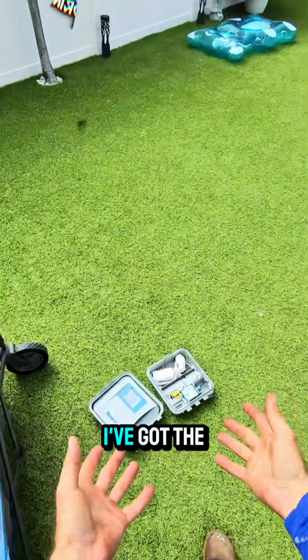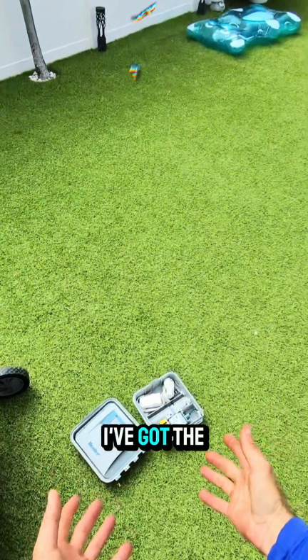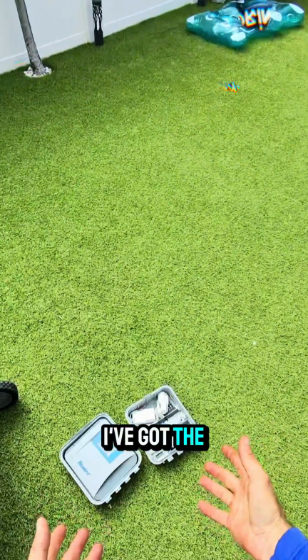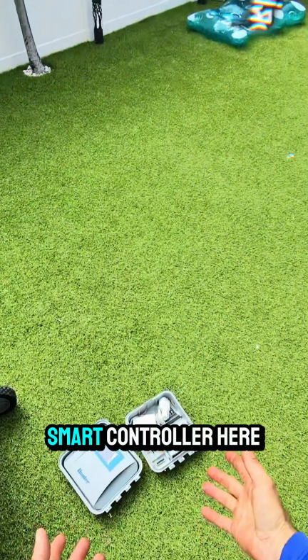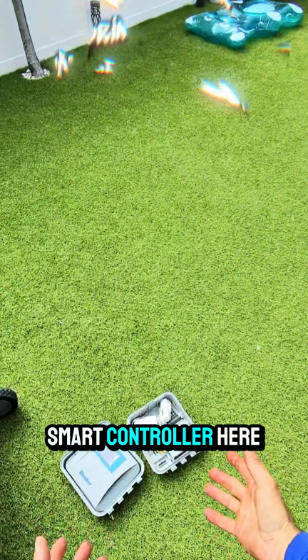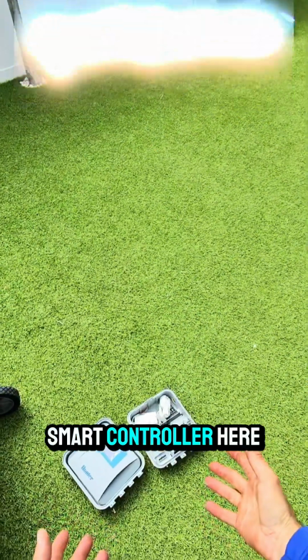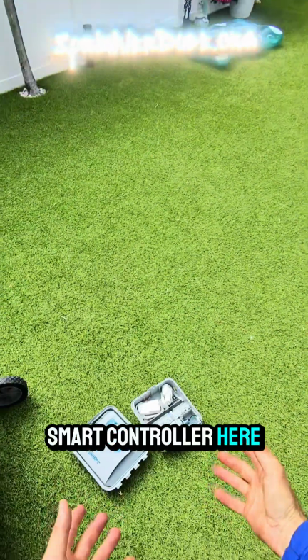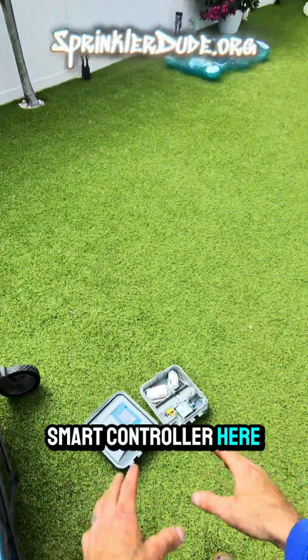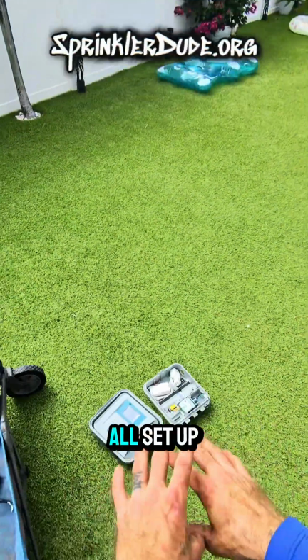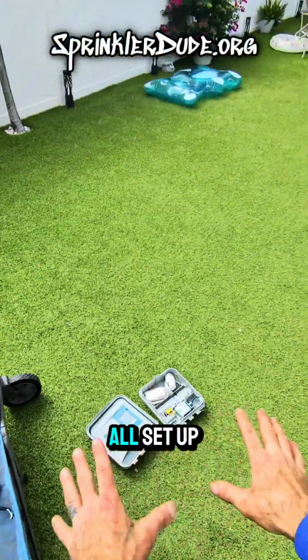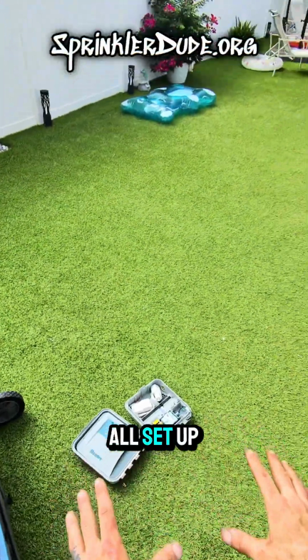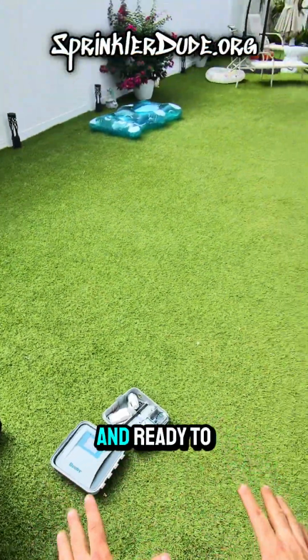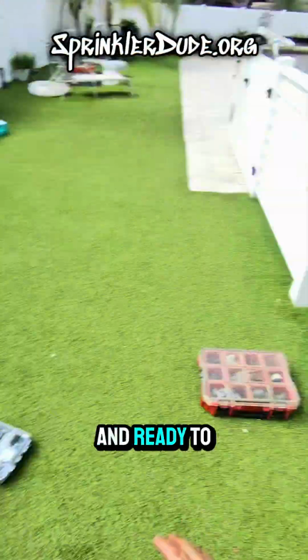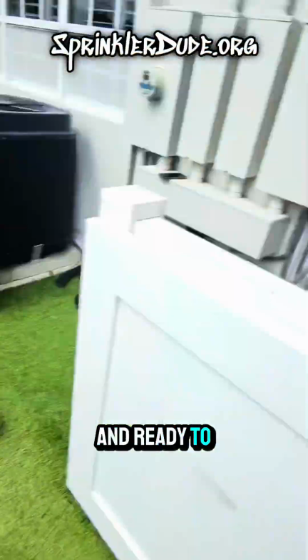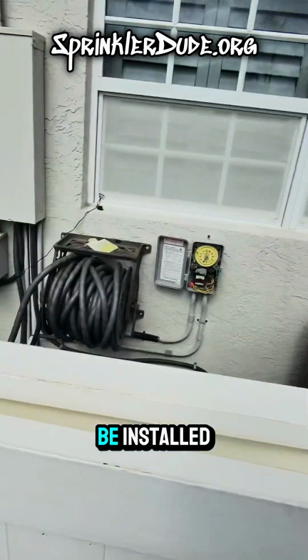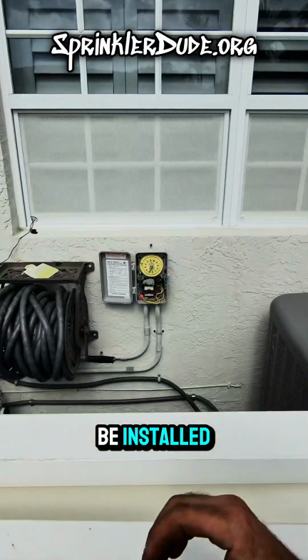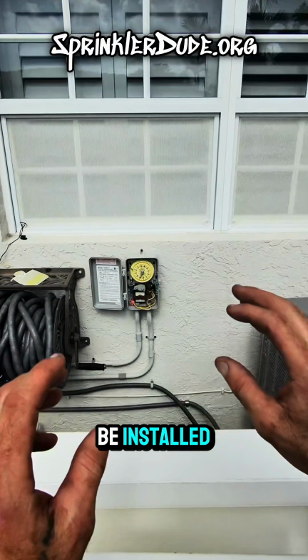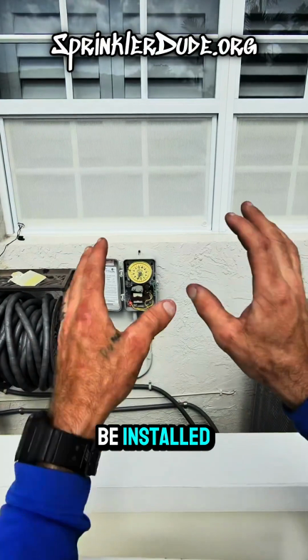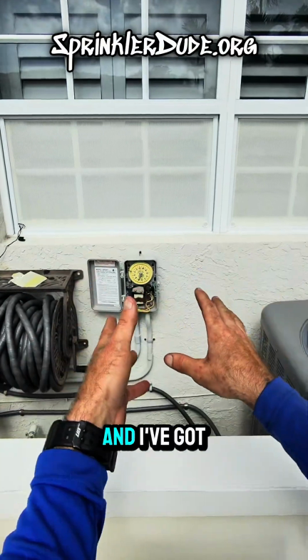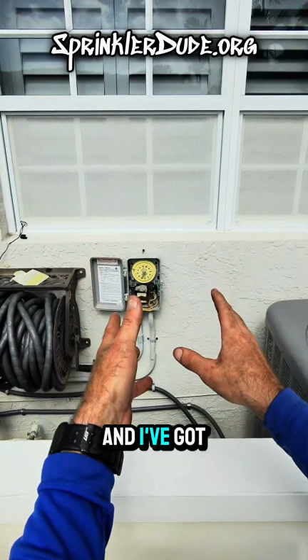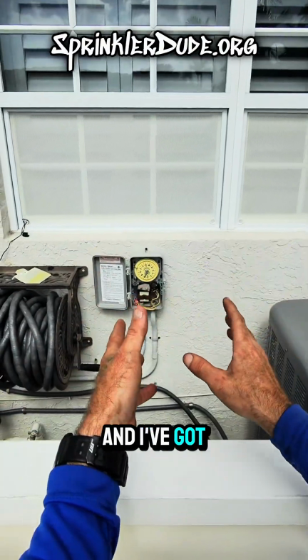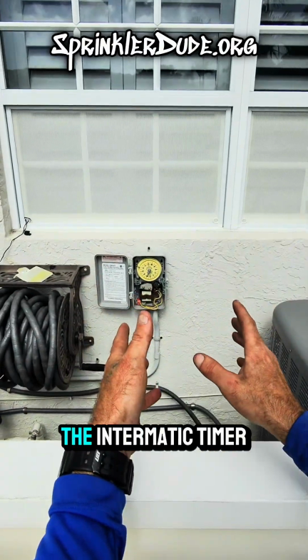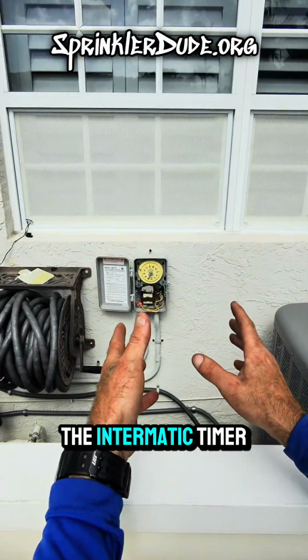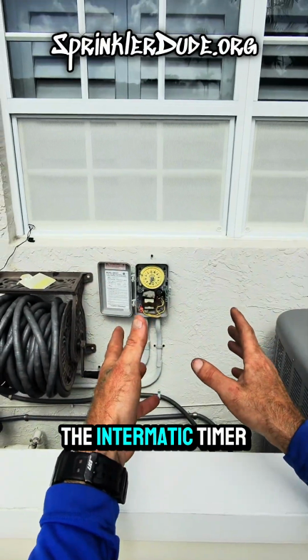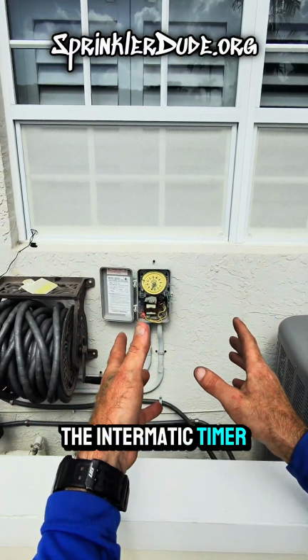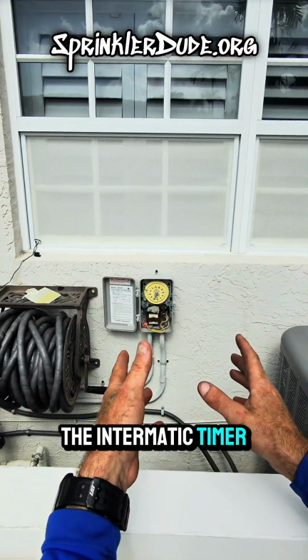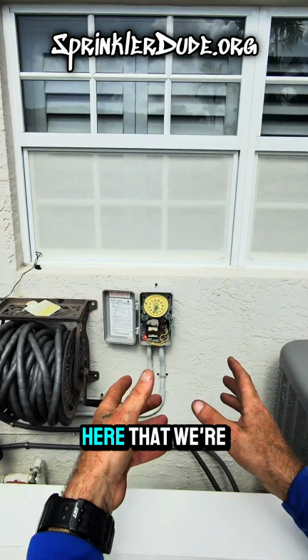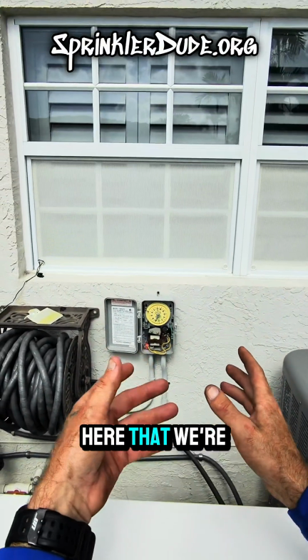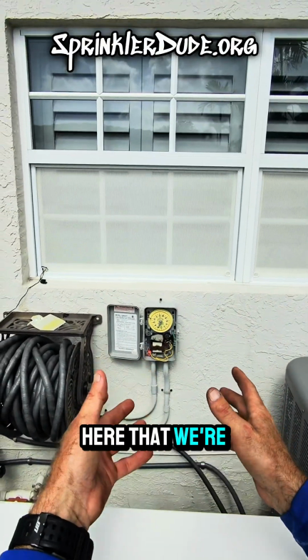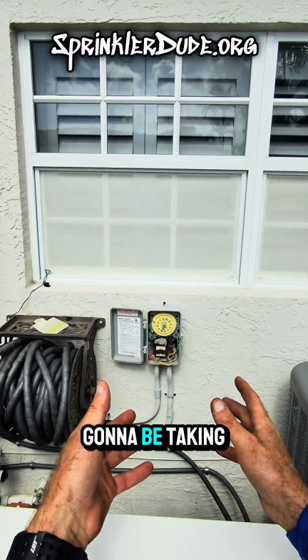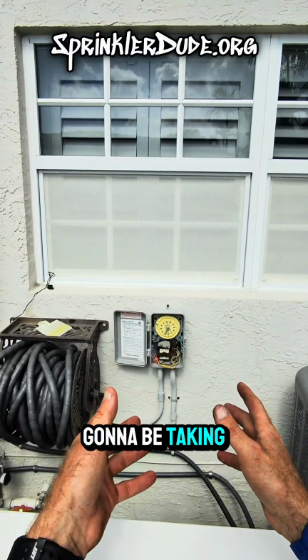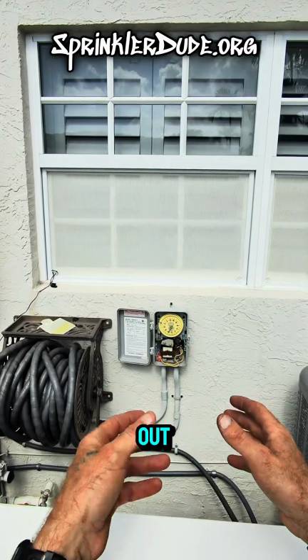I've got the smart controller here all set up and ready to be installed, and I've got the Intermatic timer here that we're going to be taking out.